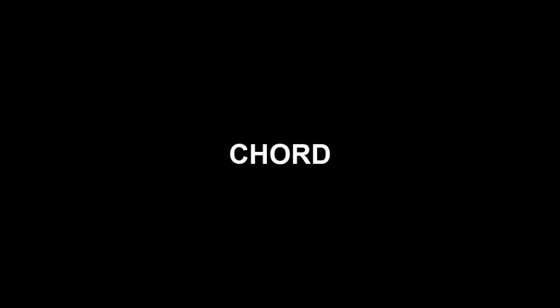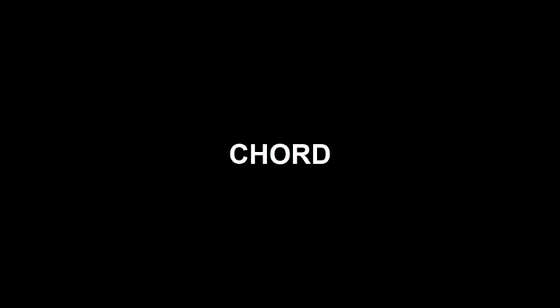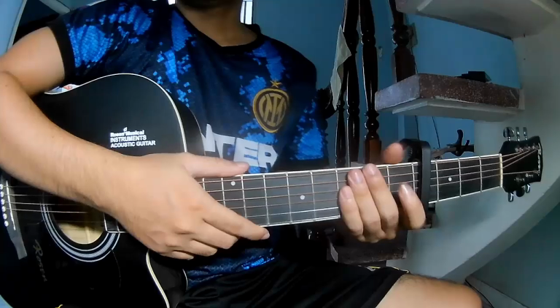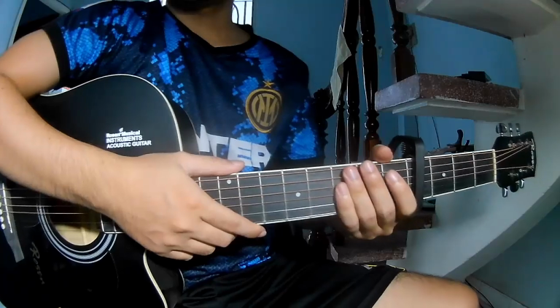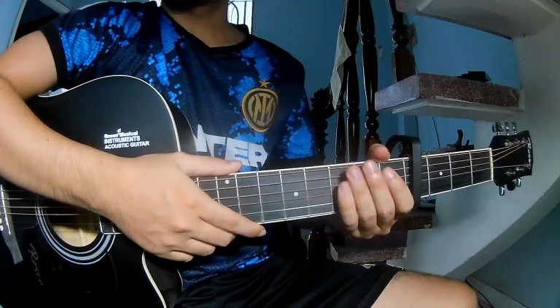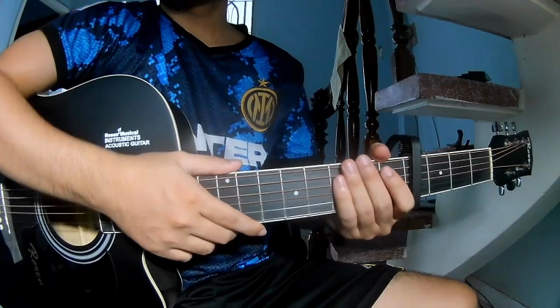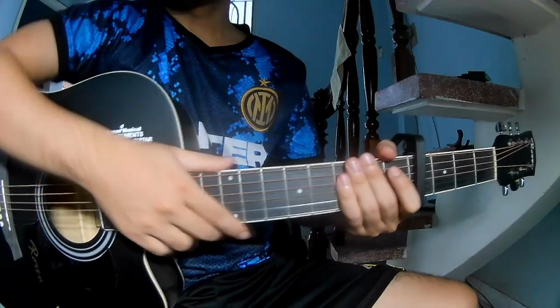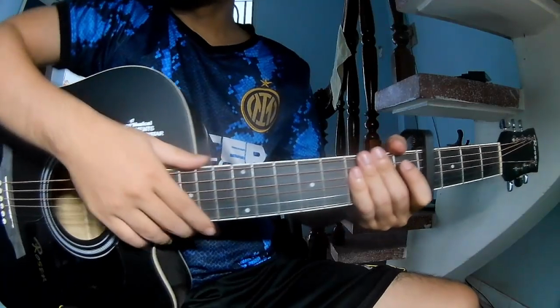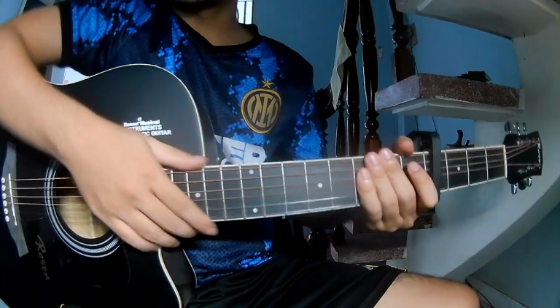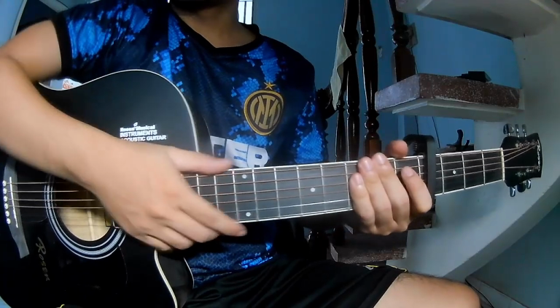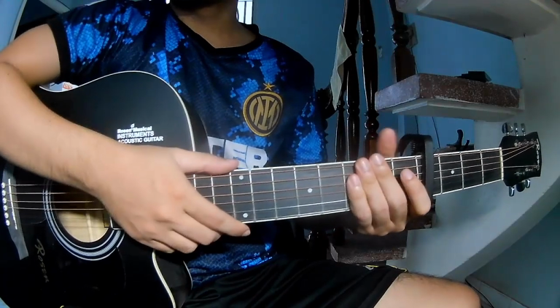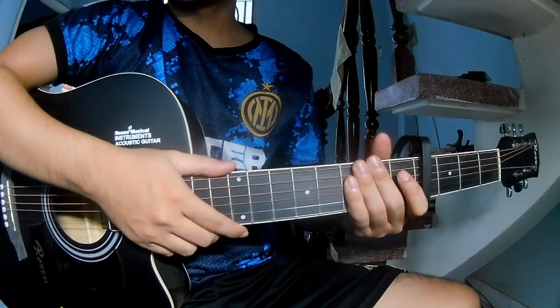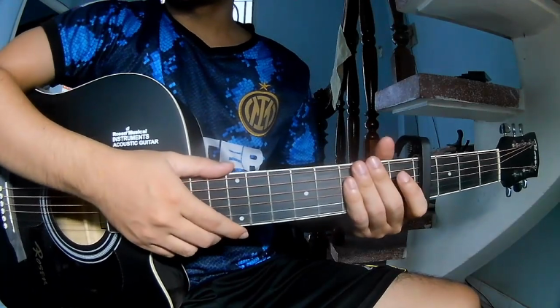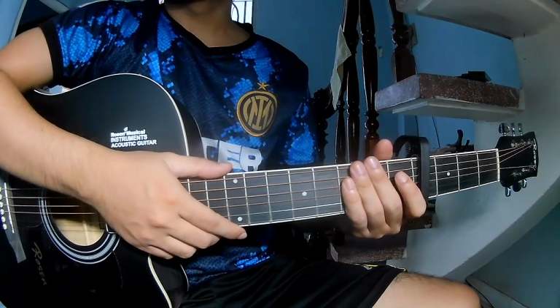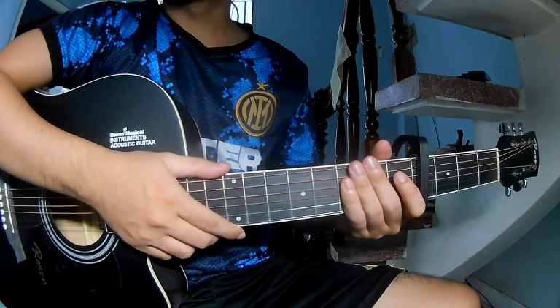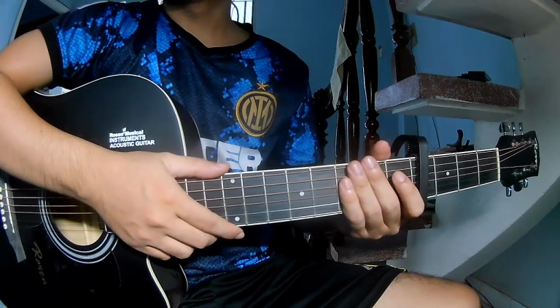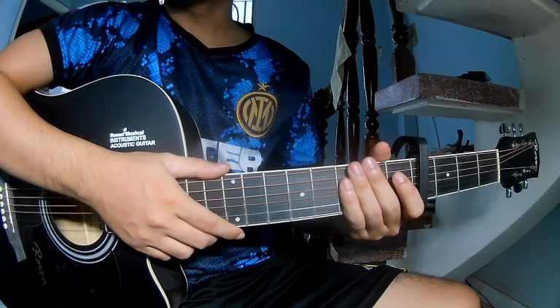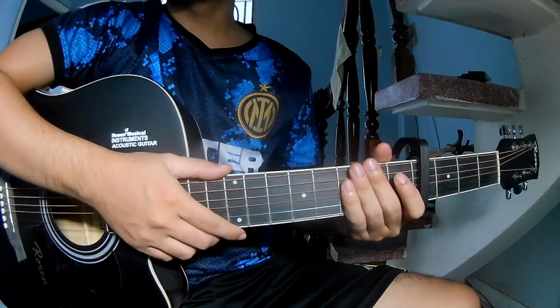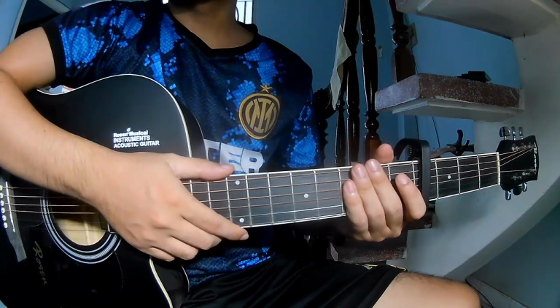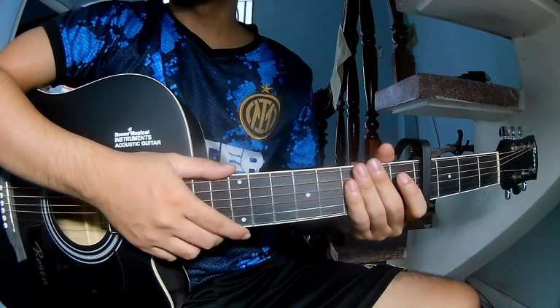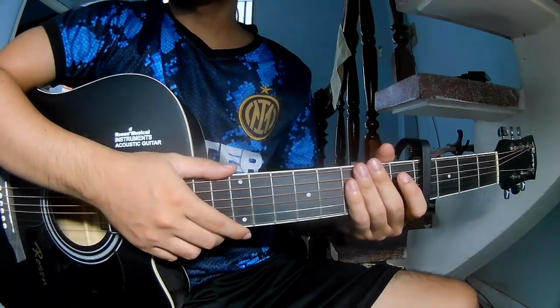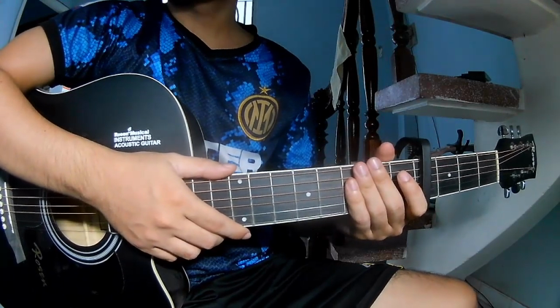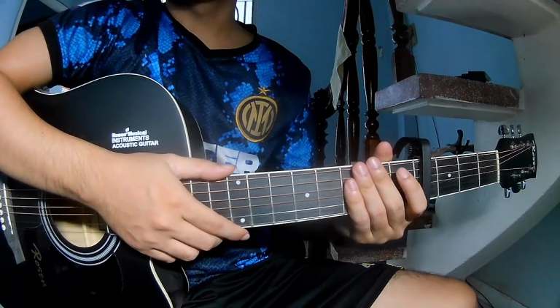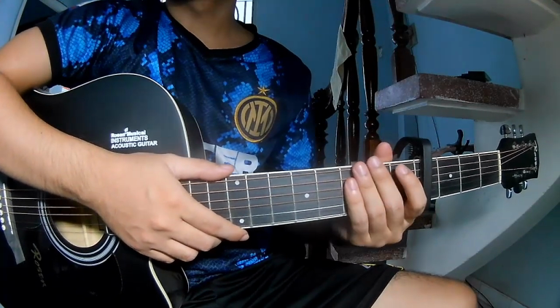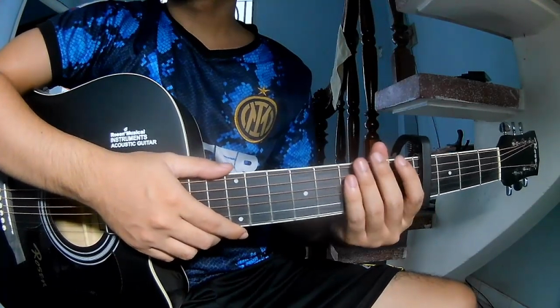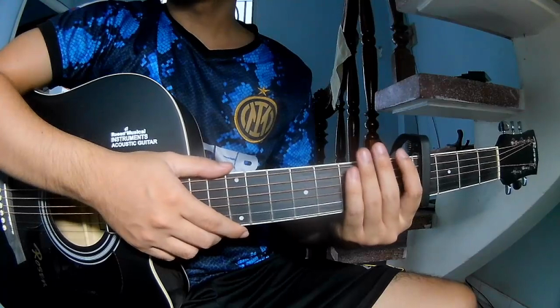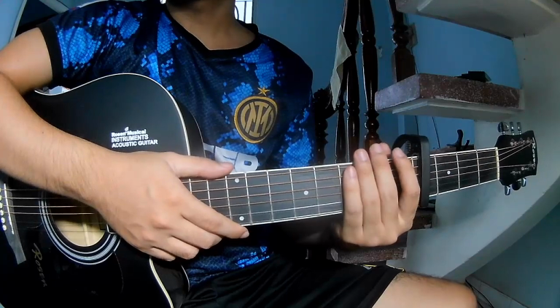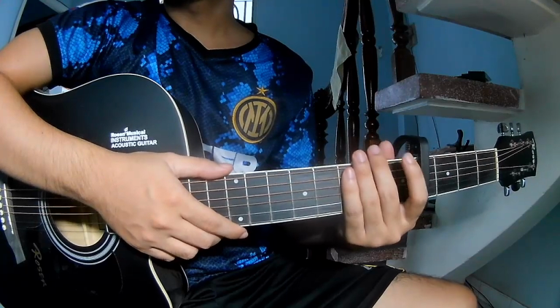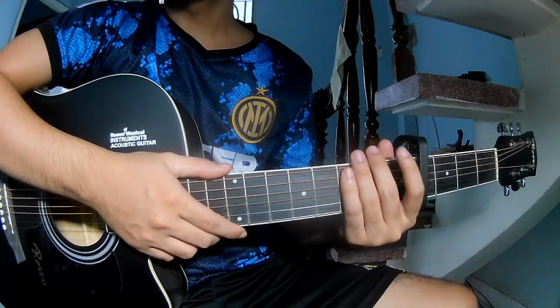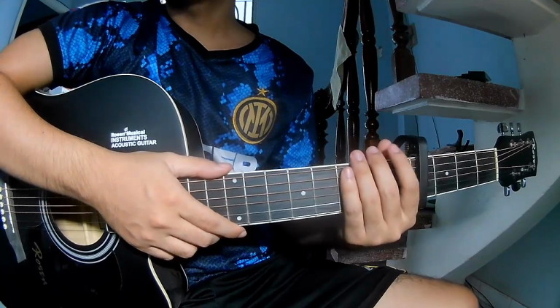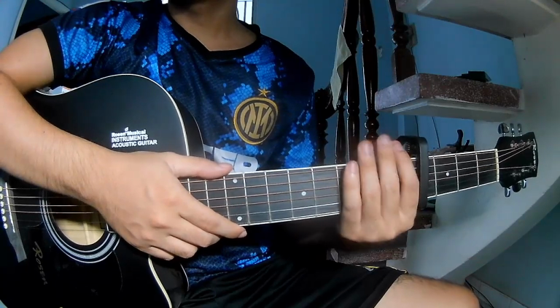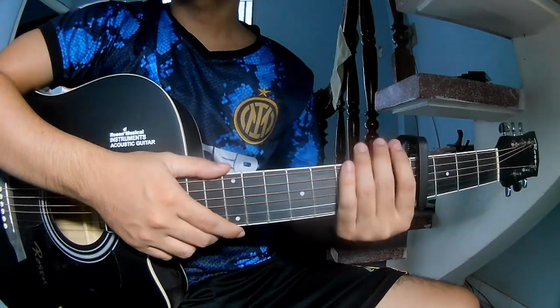Hi everyone, today we share how to play guitar 'Micrane' by Boy With Uke.